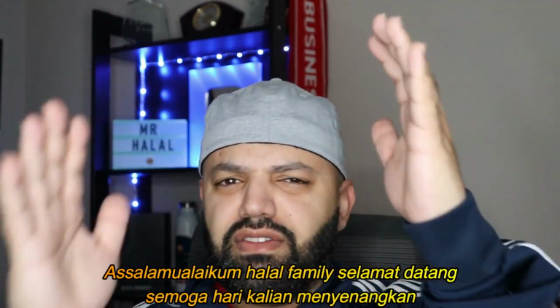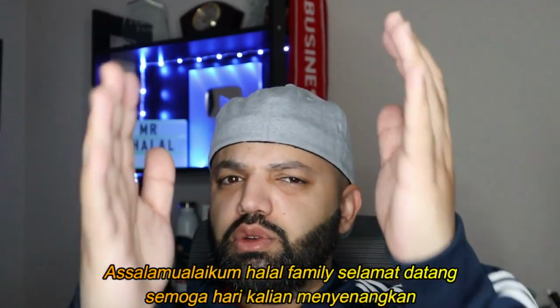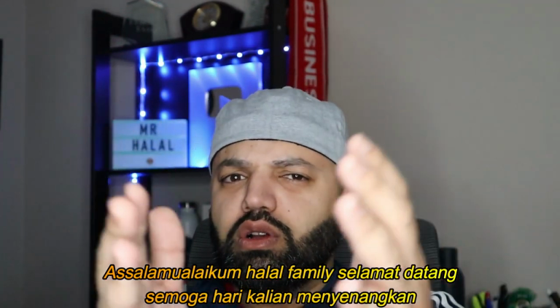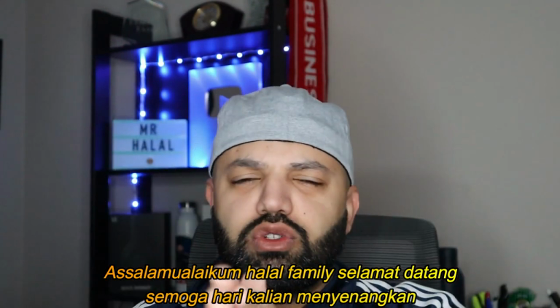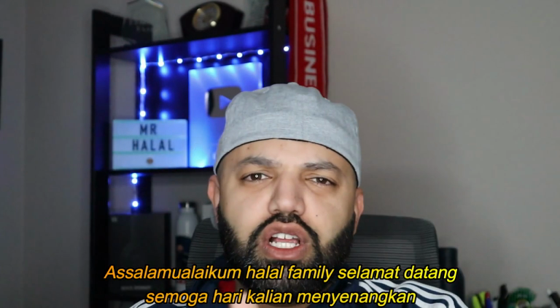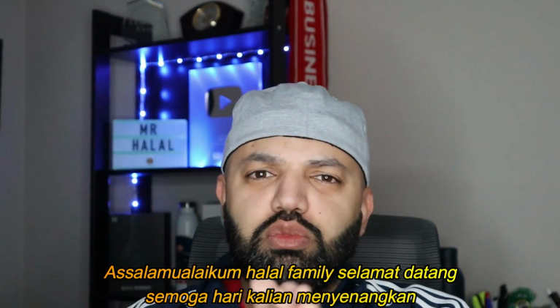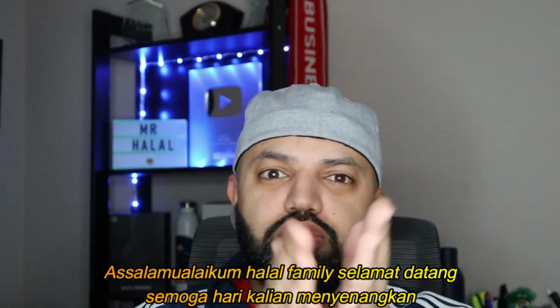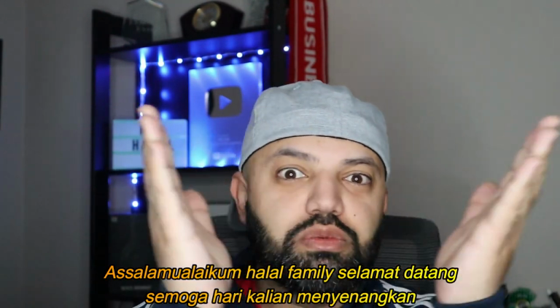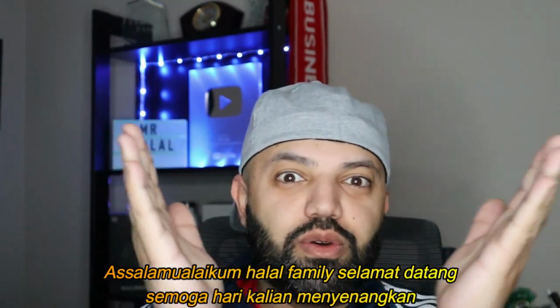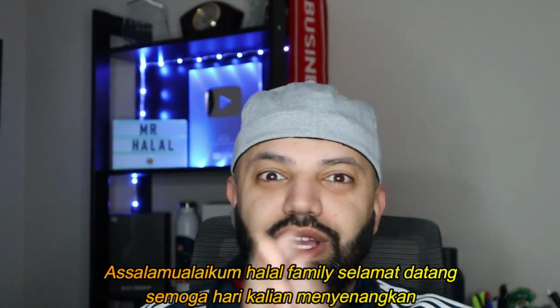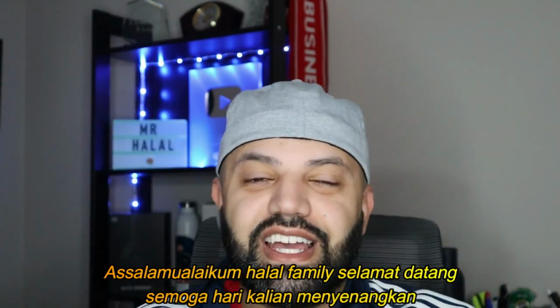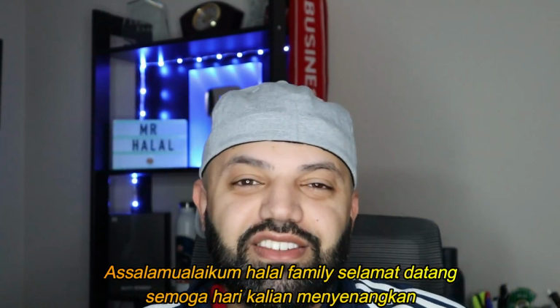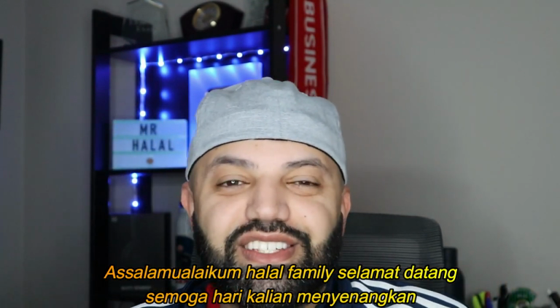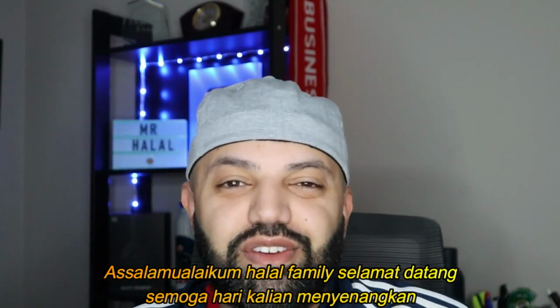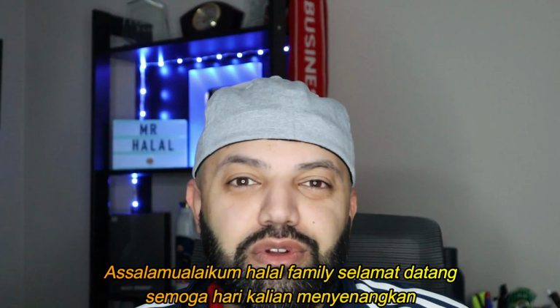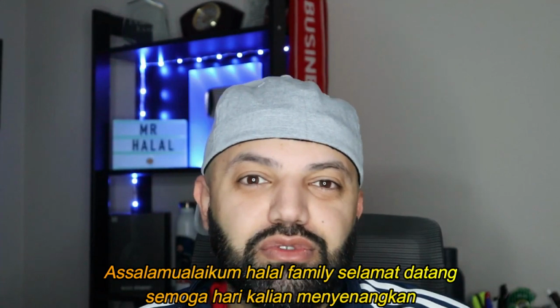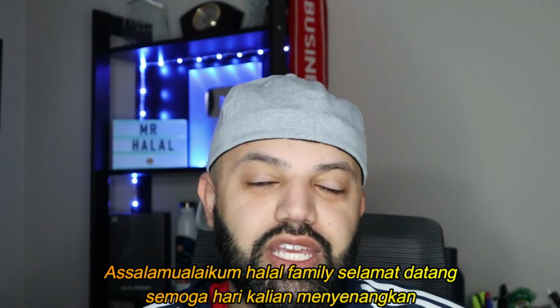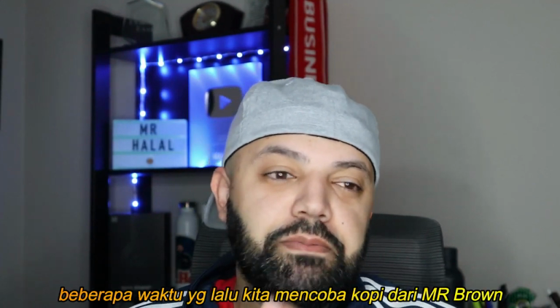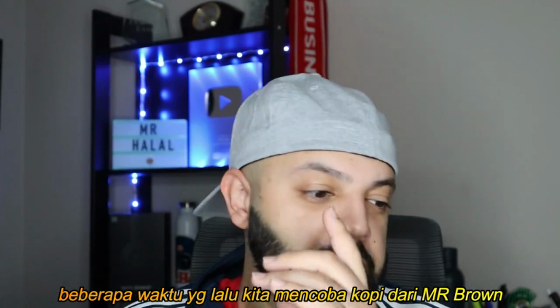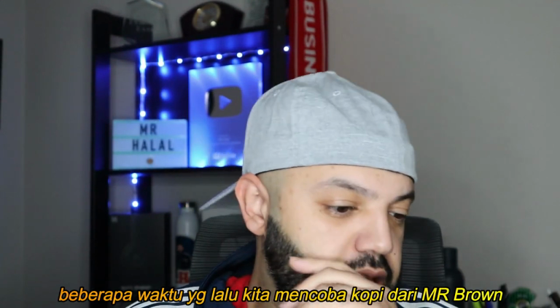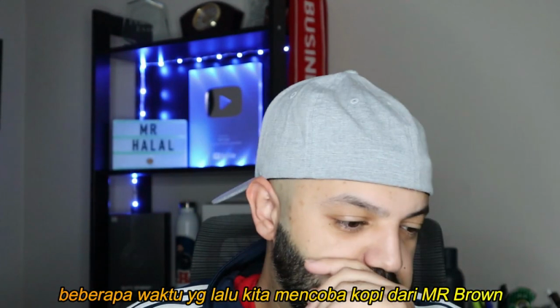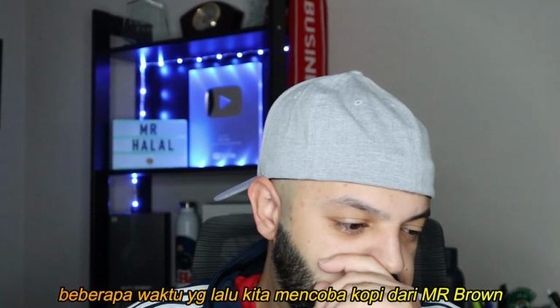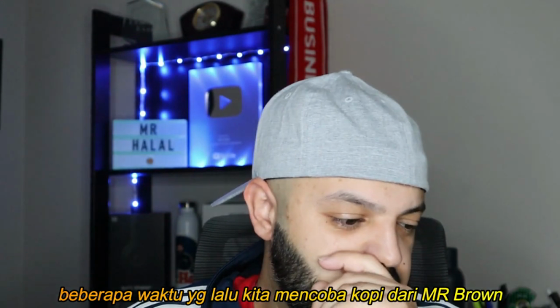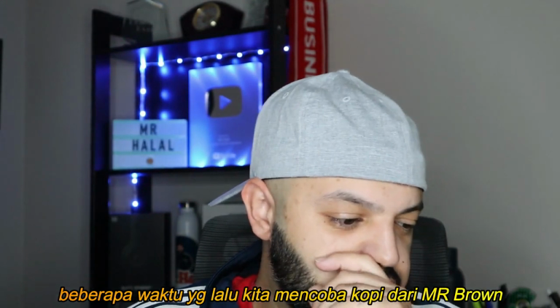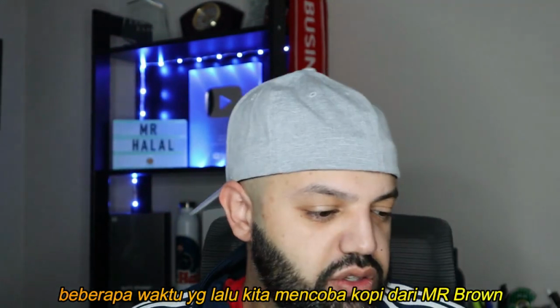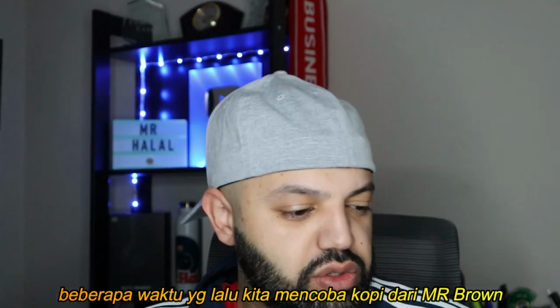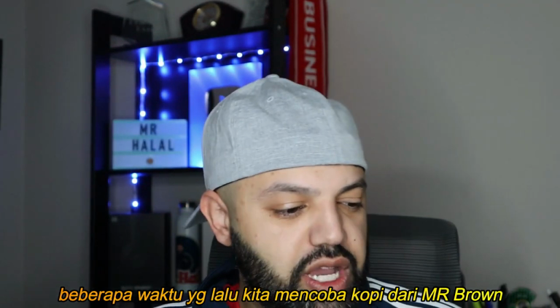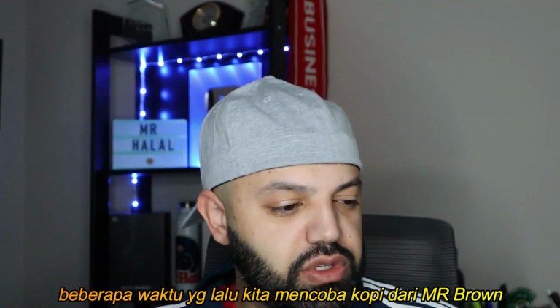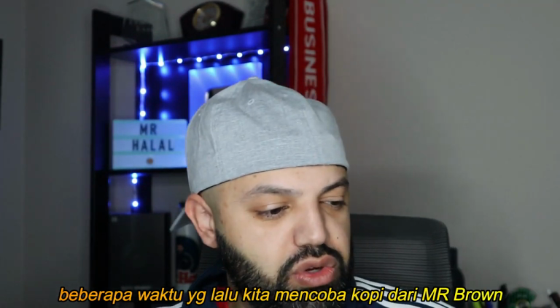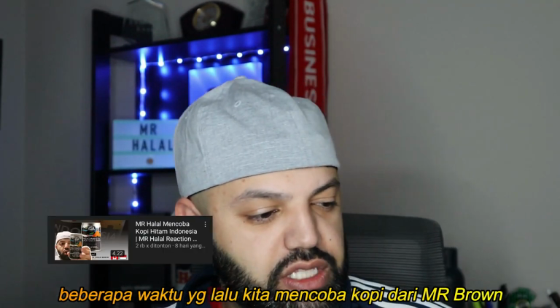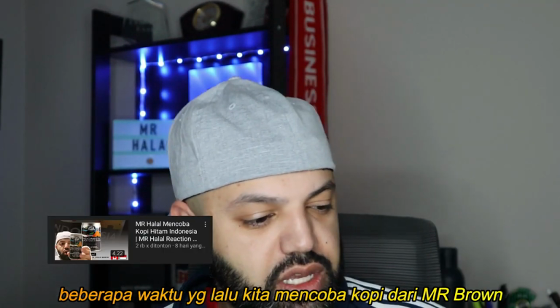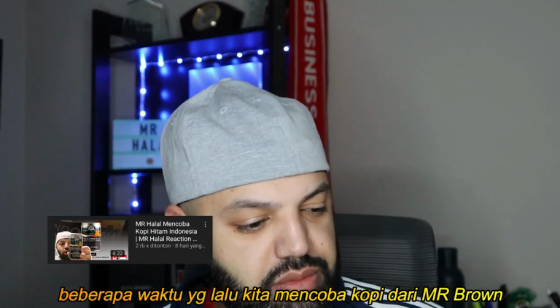Welcome to the channel, you beautiful people. I hope you guys are having yourself a wonderful day. A couple of videos ago we tried some Mr. Brown coffee.